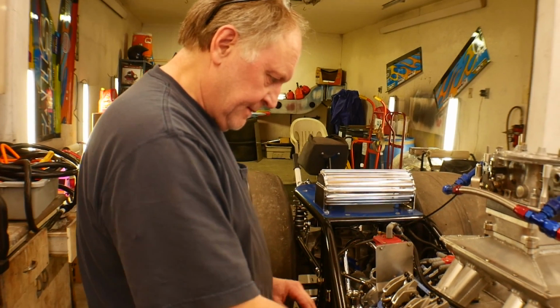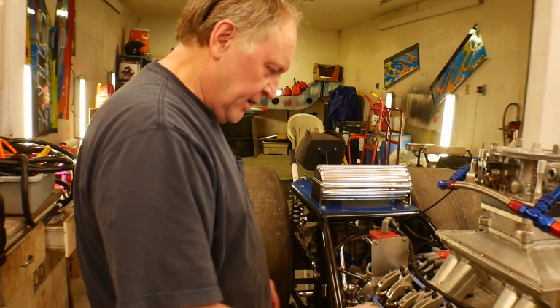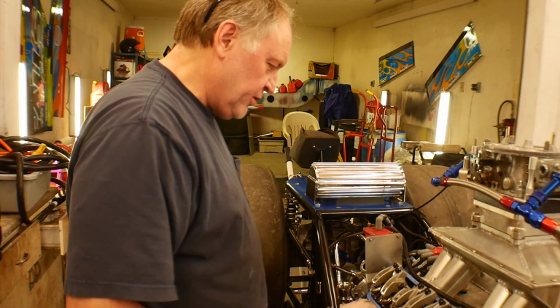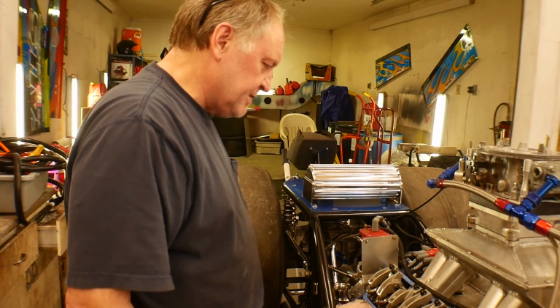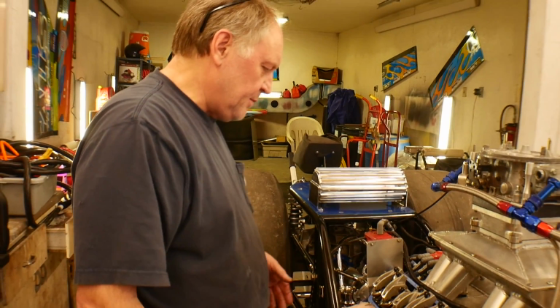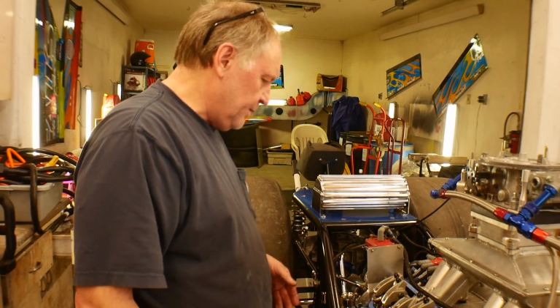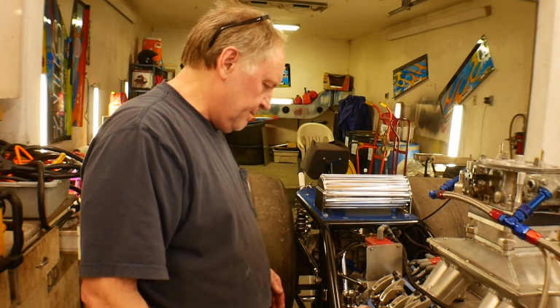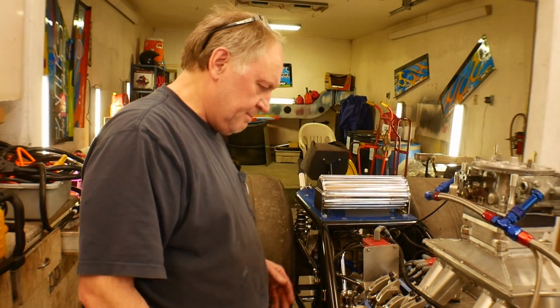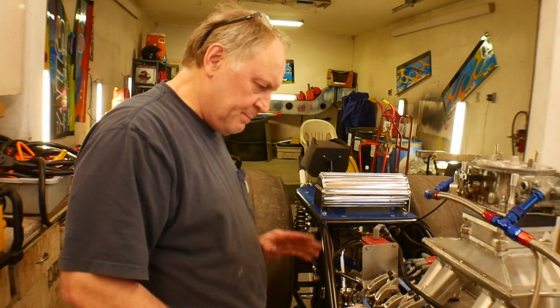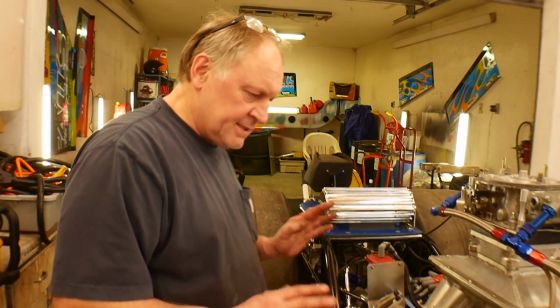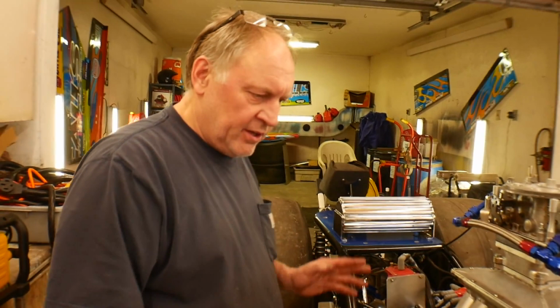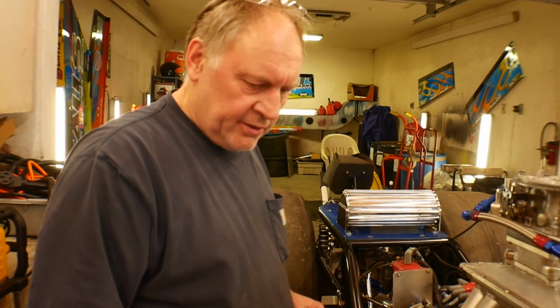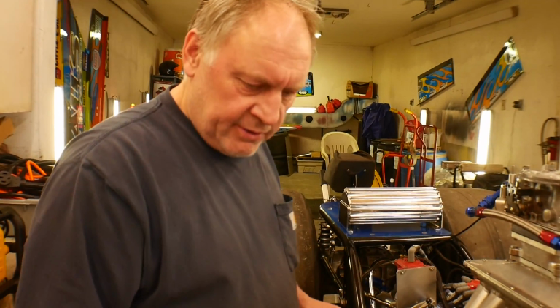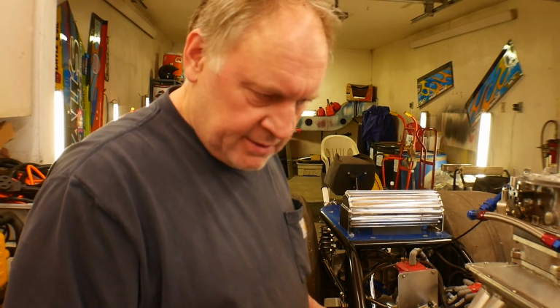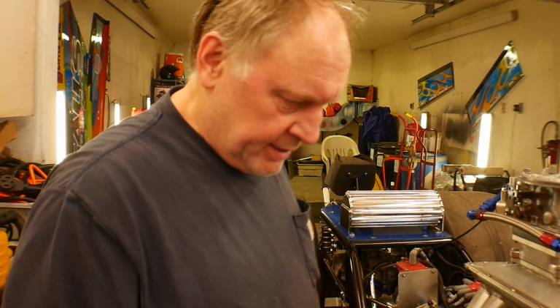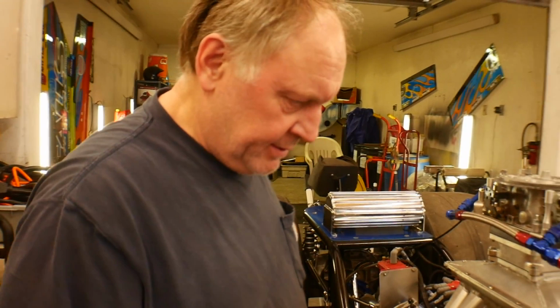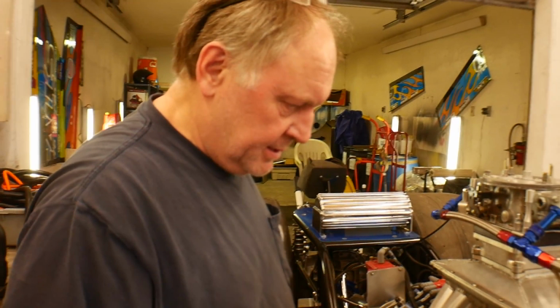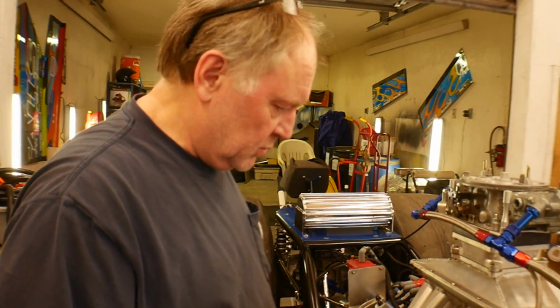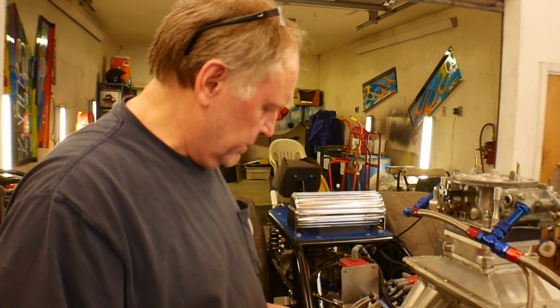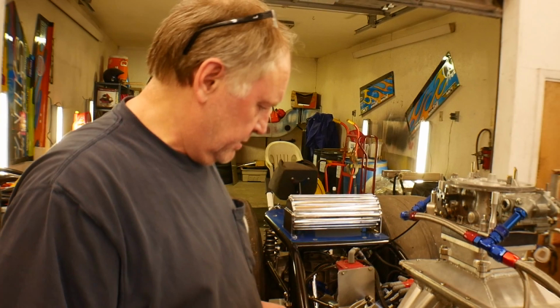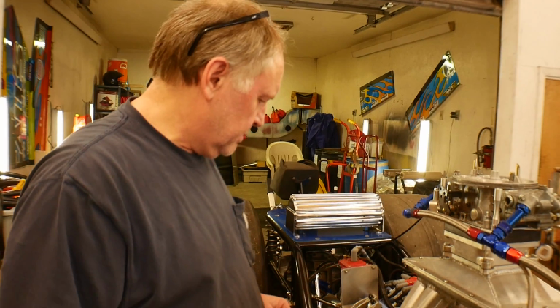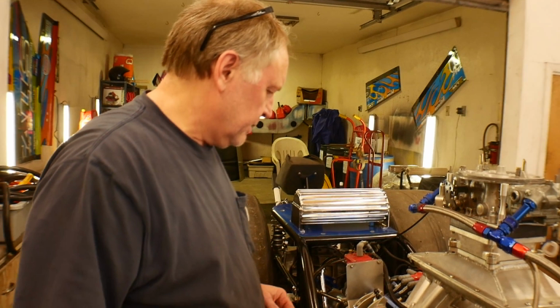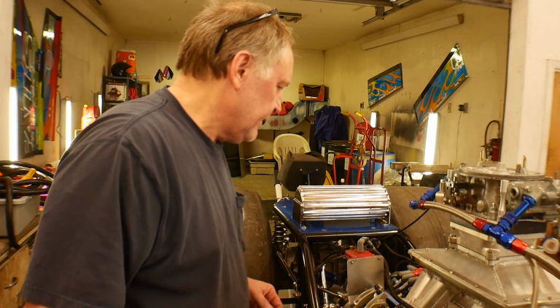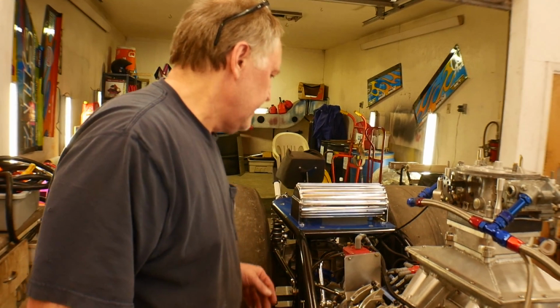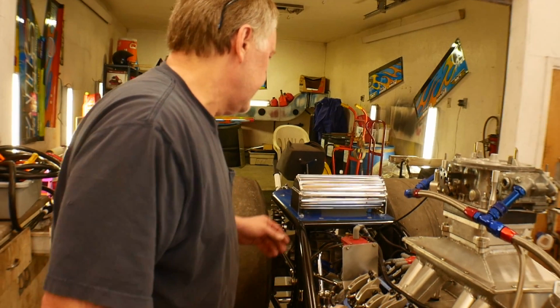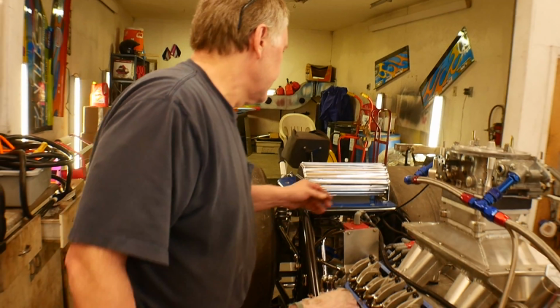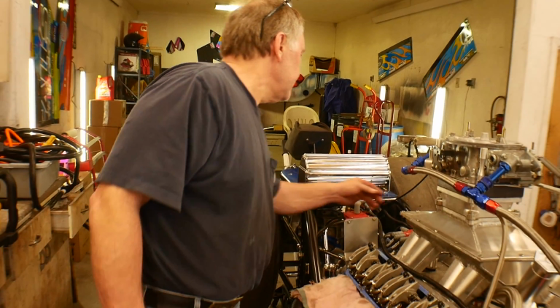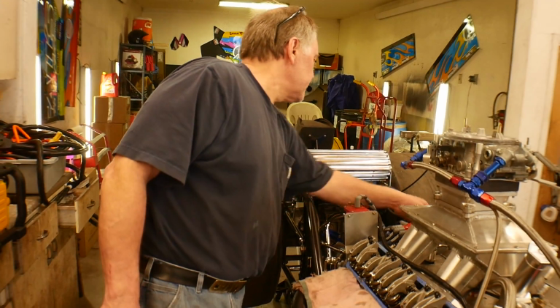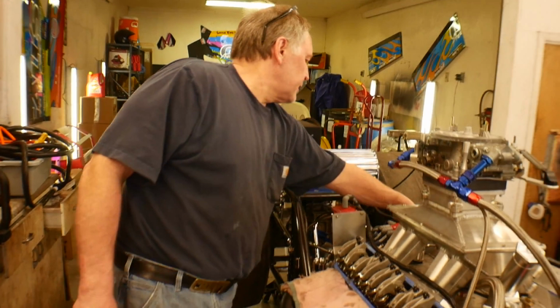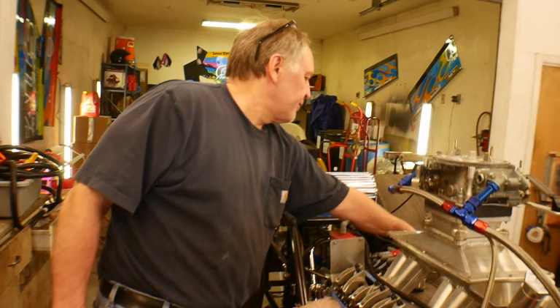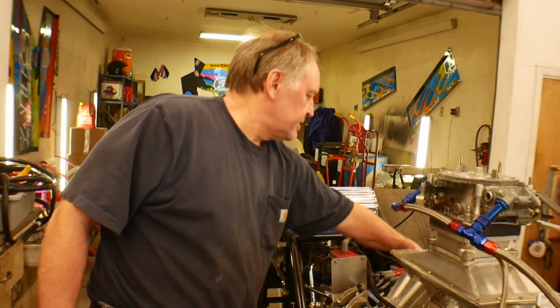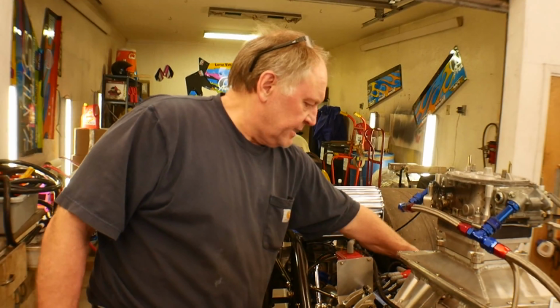Valve train is the biggest failure there is in drag racing. It's got to be kept up — got to have good stuff.